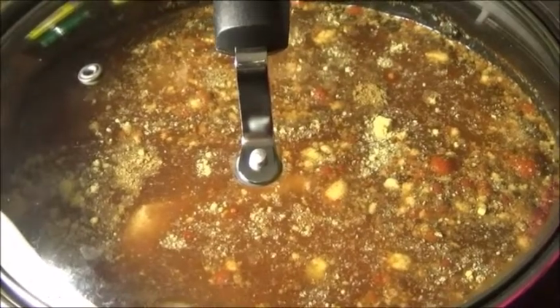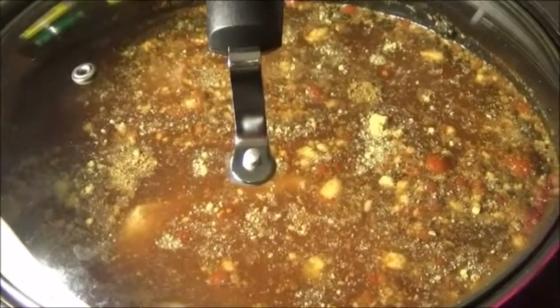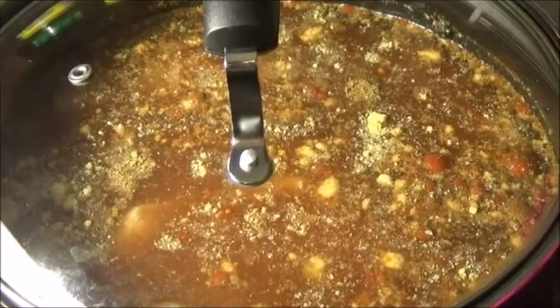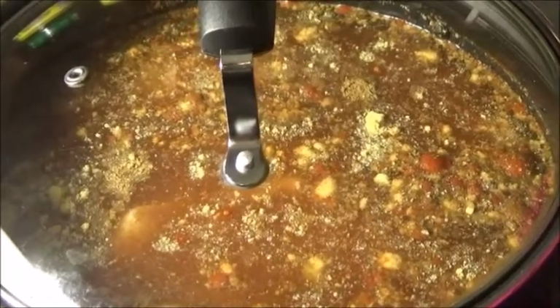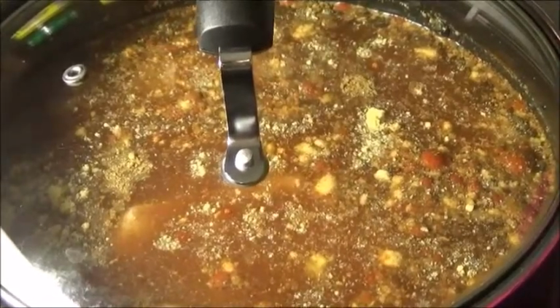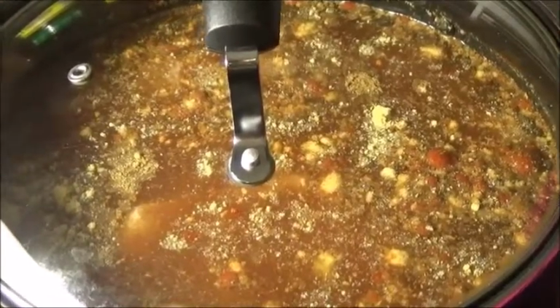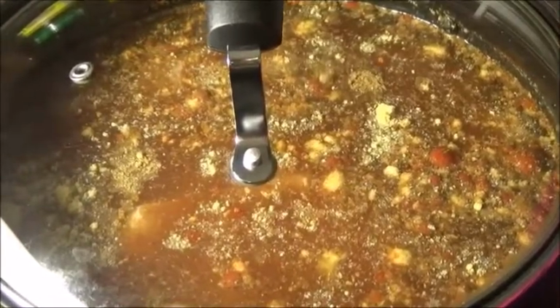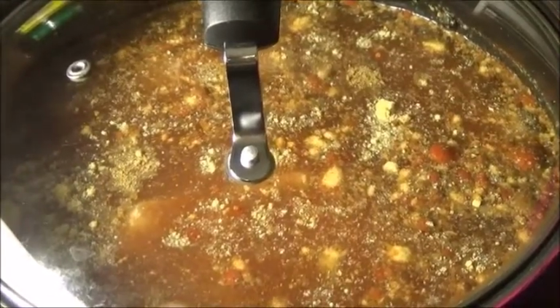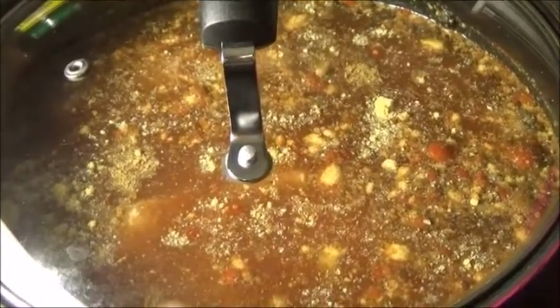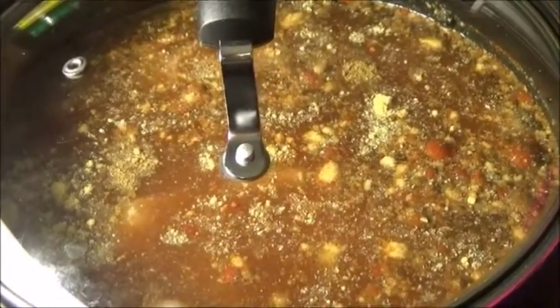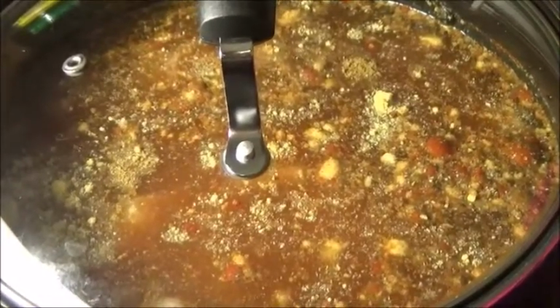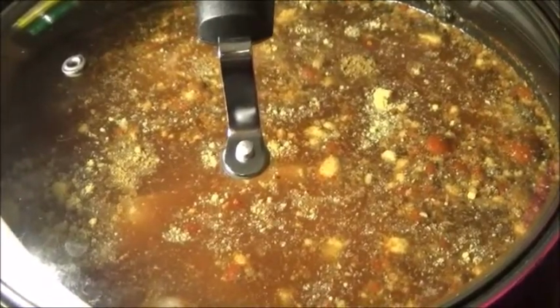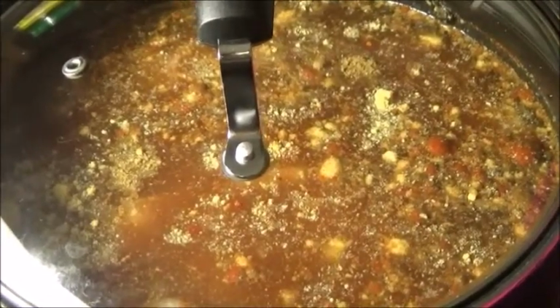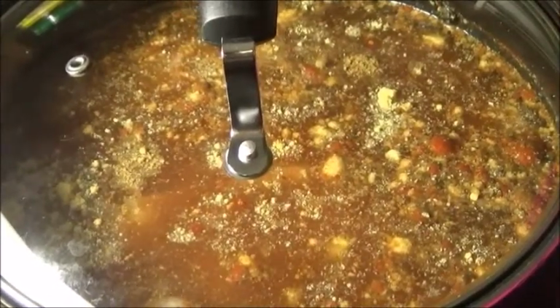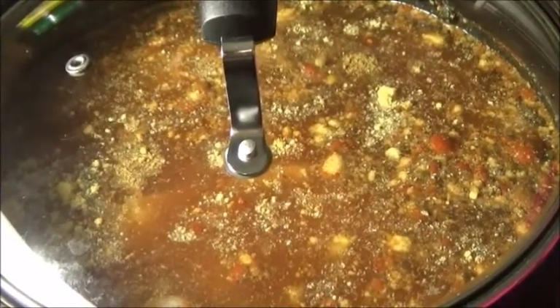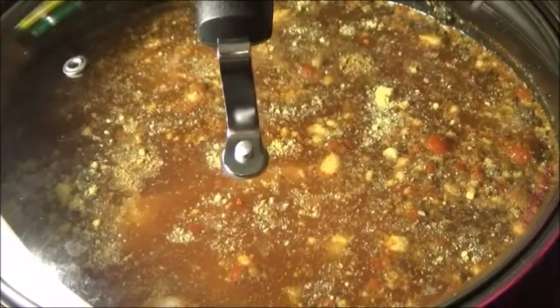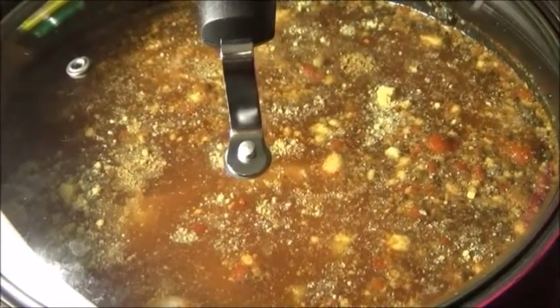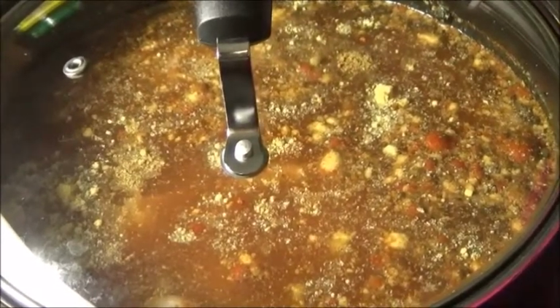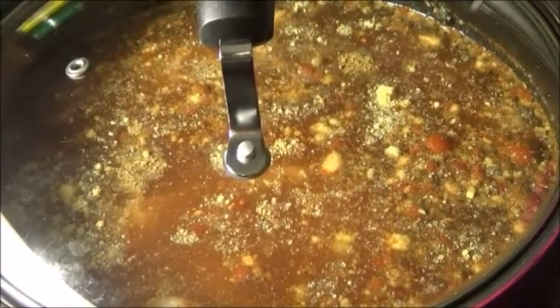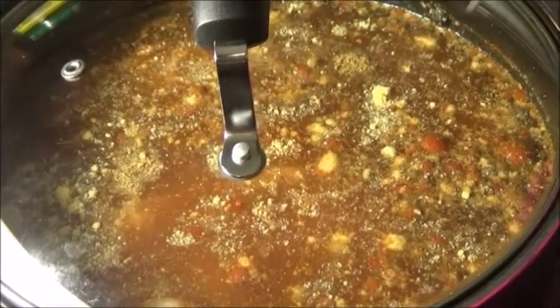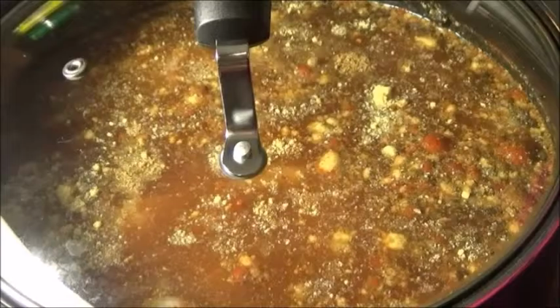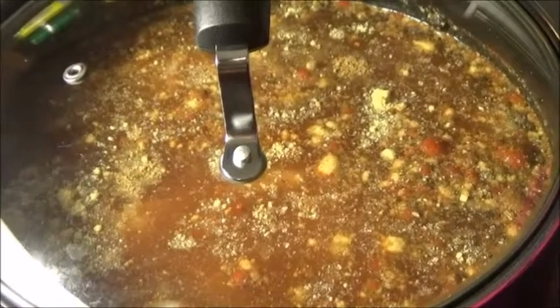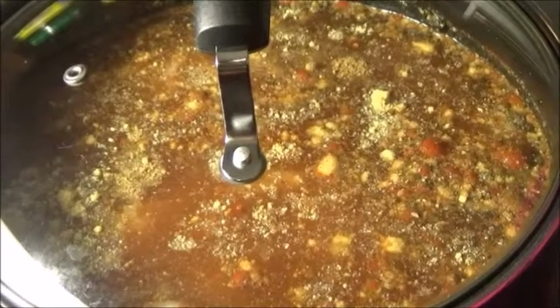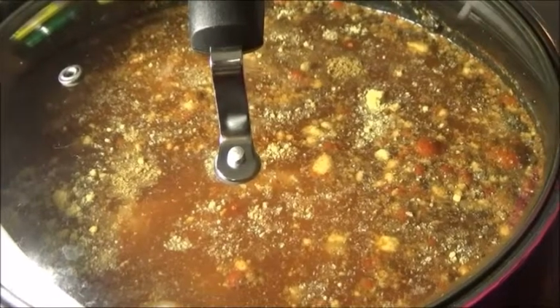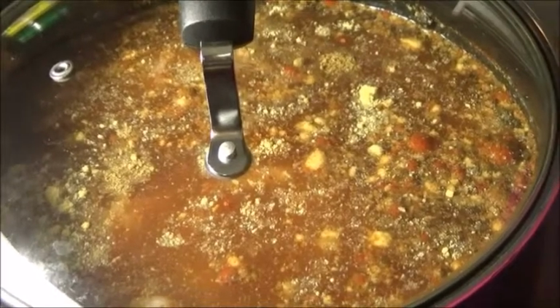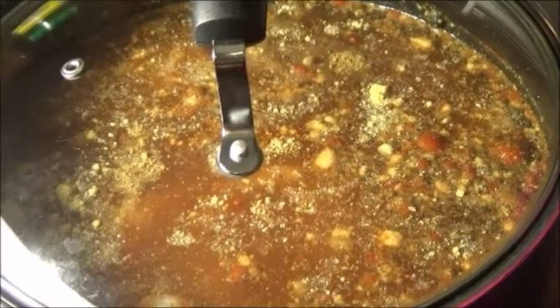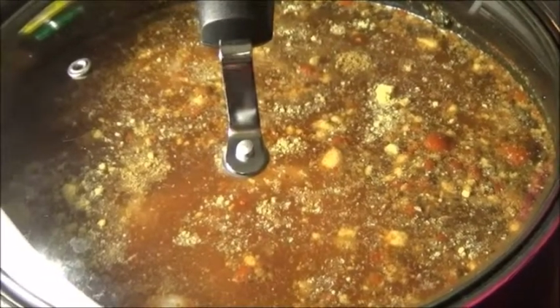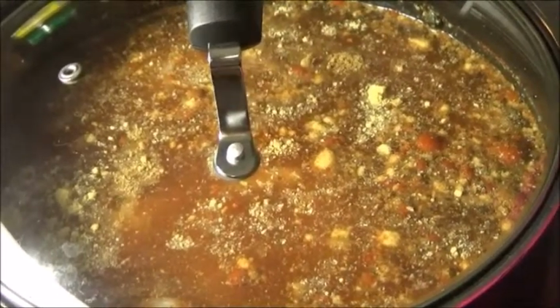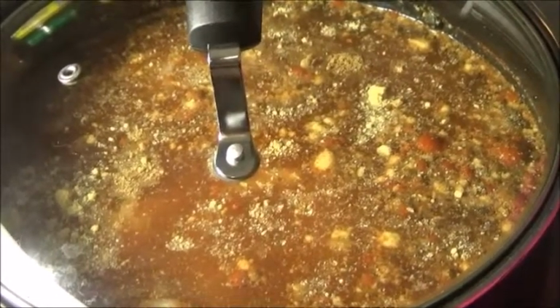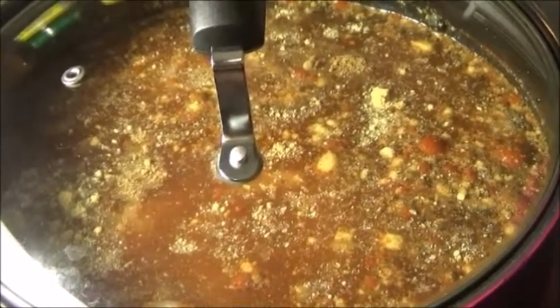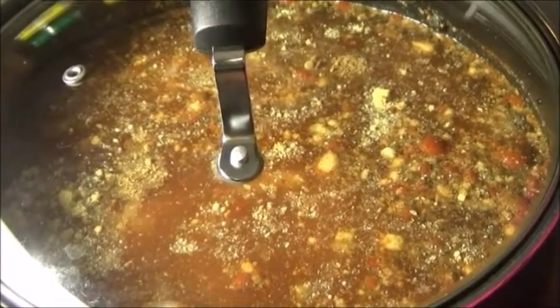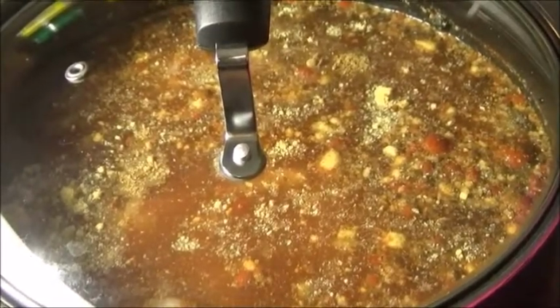Remember, it's fish — fish doesn't take a whole lot to cook, so be very mindful of that. I'll see you guys later.